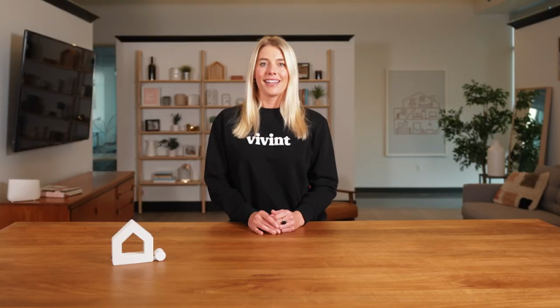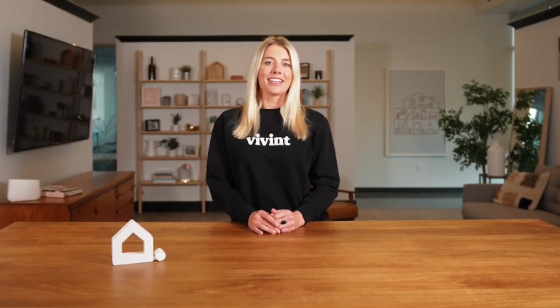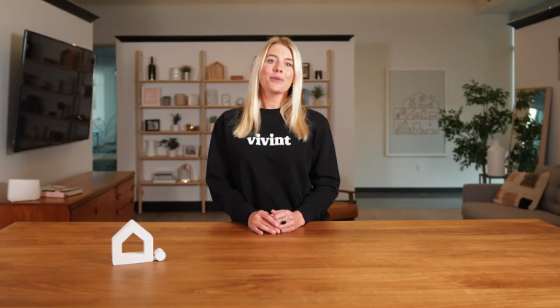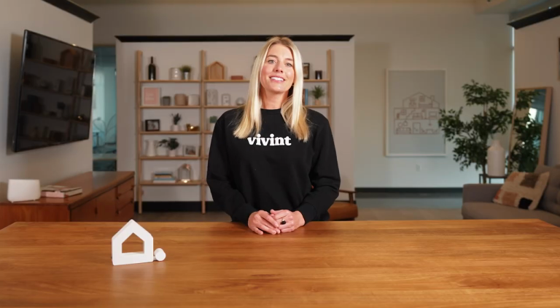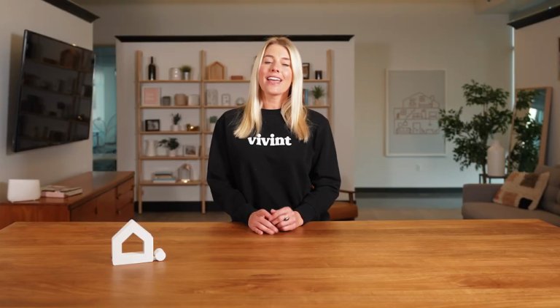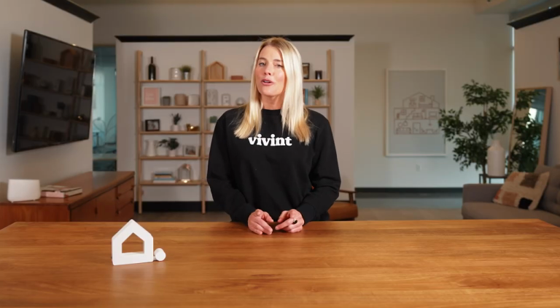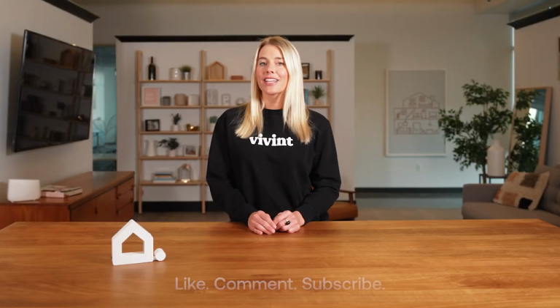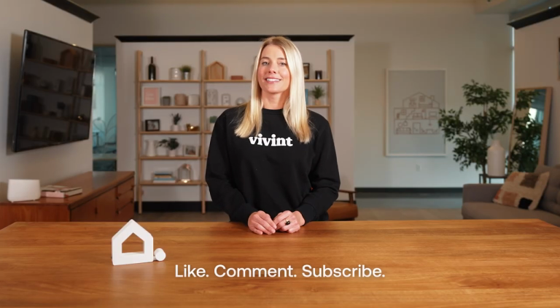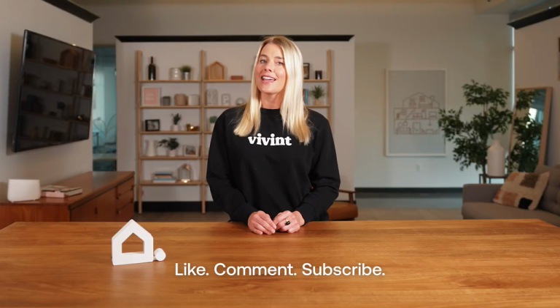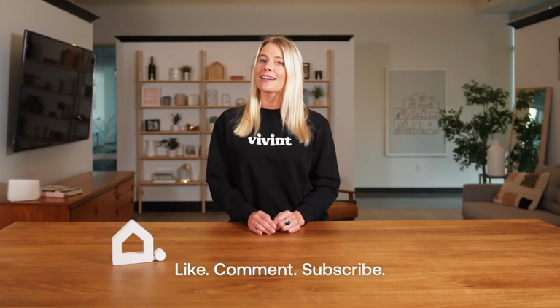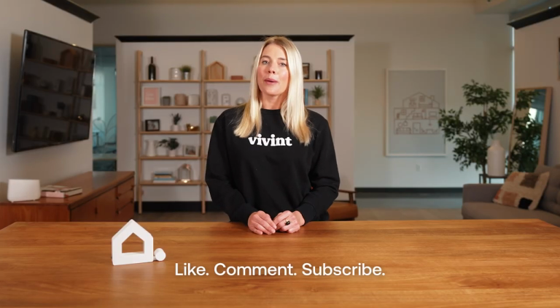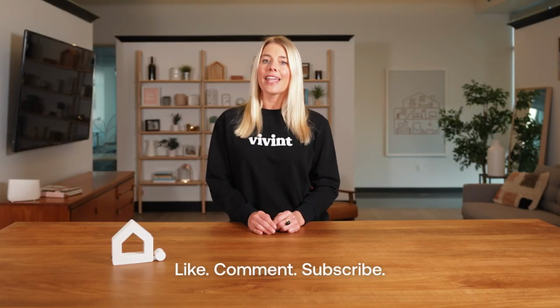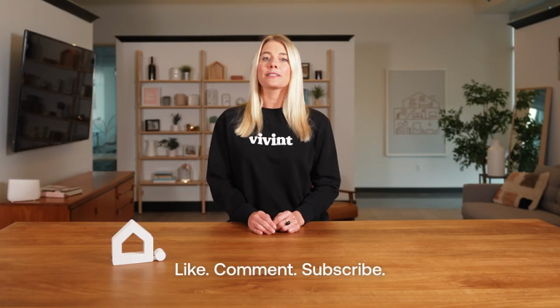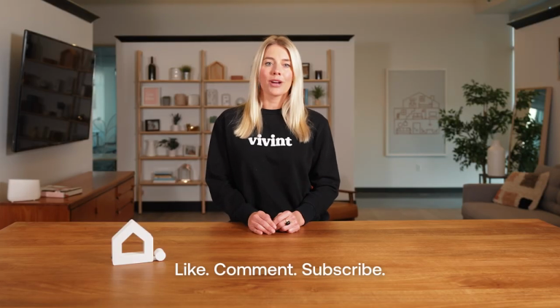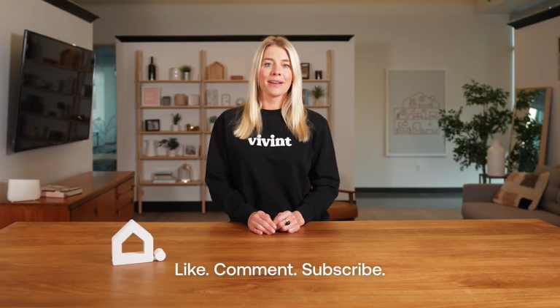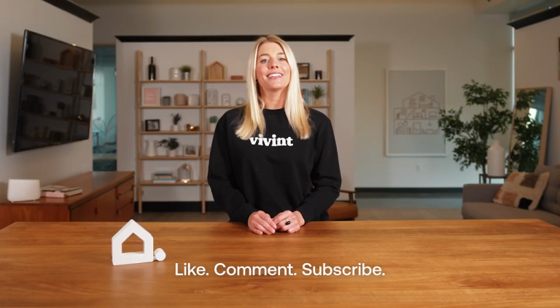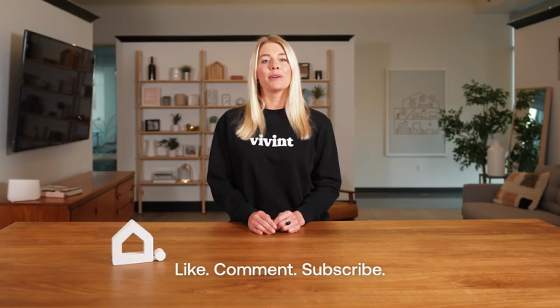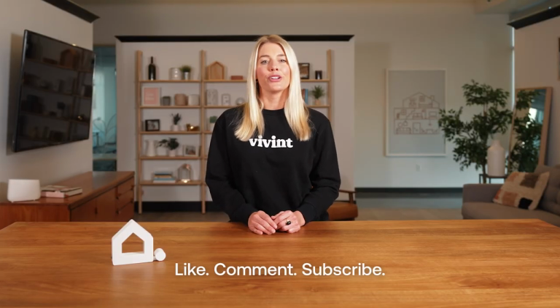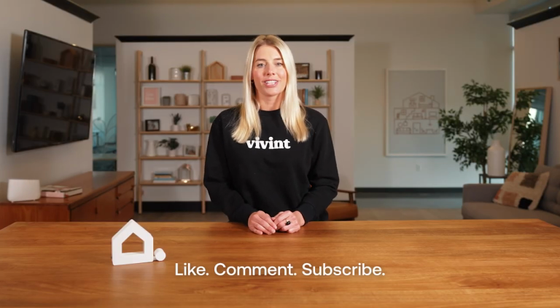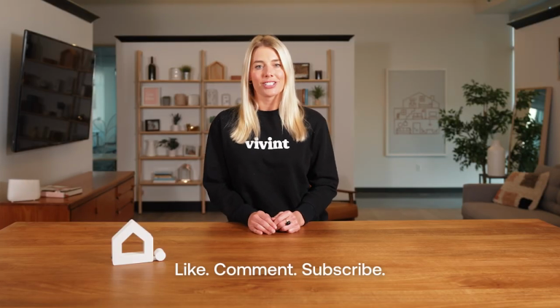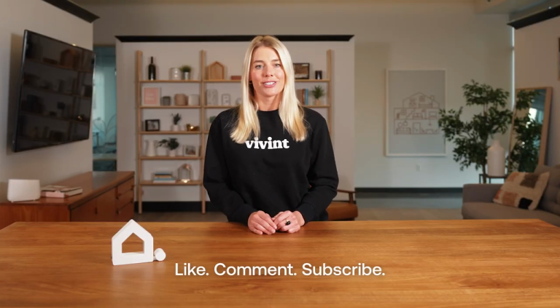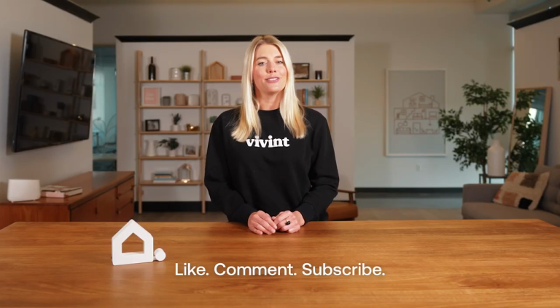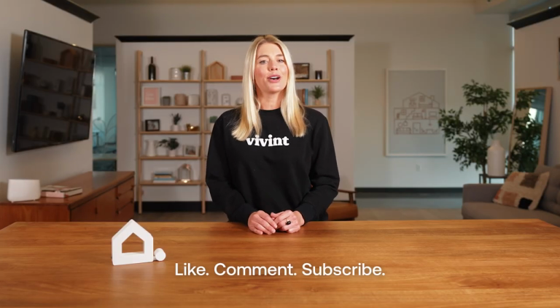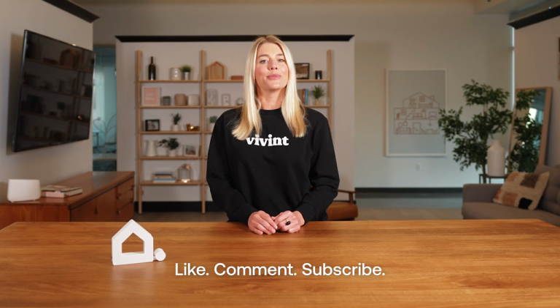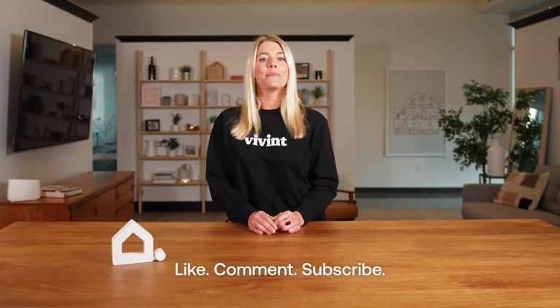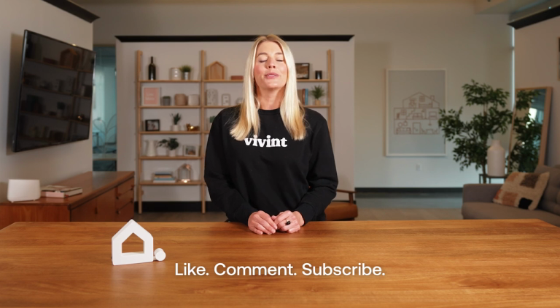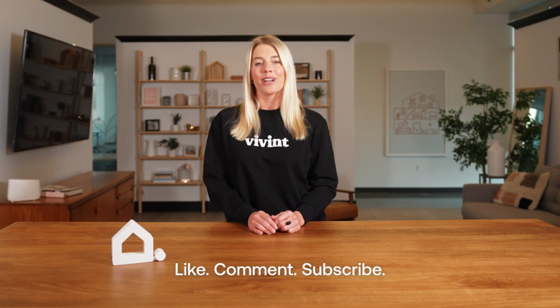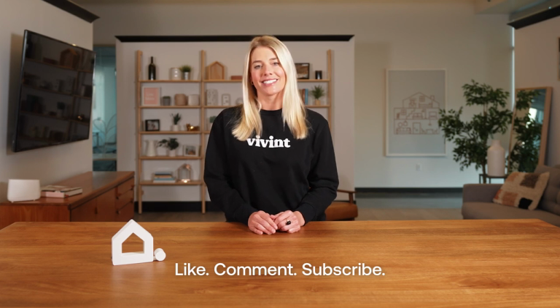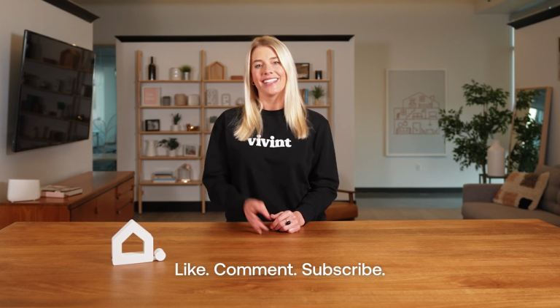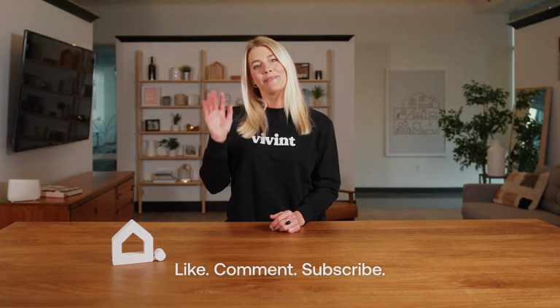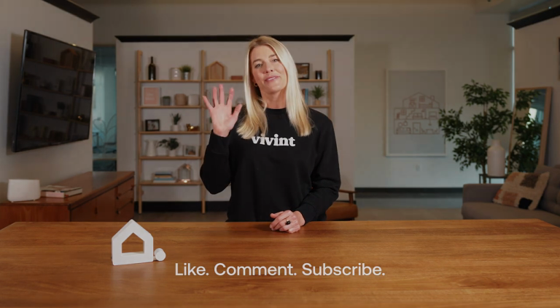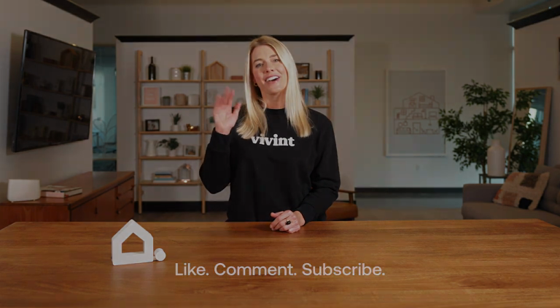Thanks for watching and don't forget to like, comment, and subscribe by clicking the bell notification so that you know when we upload new content. Bye for now.